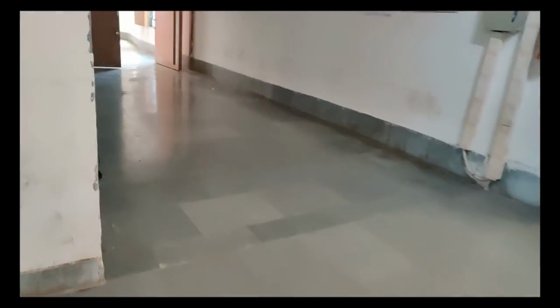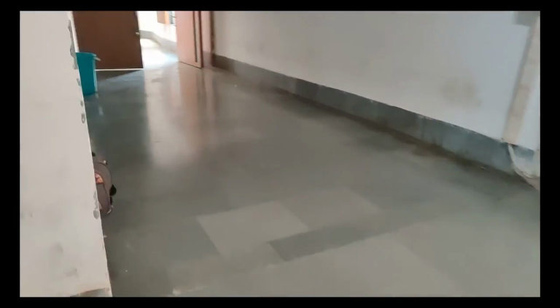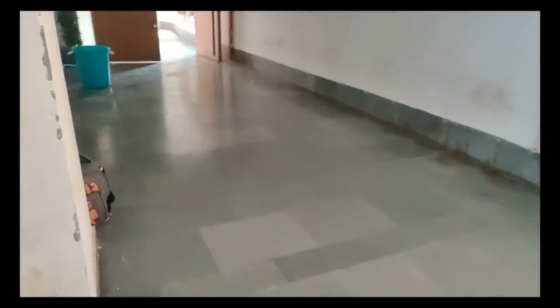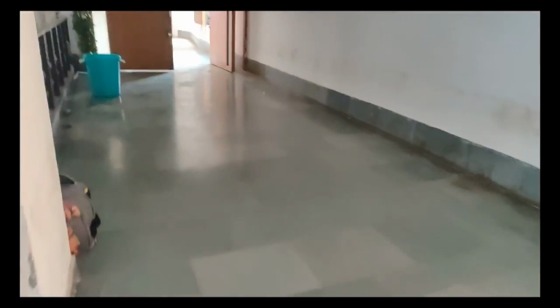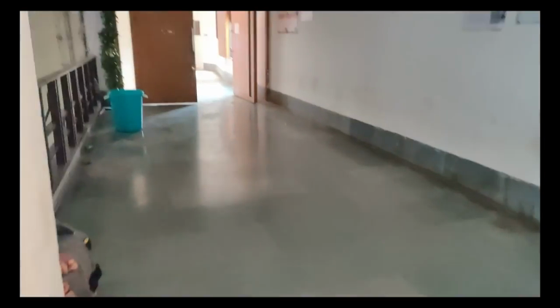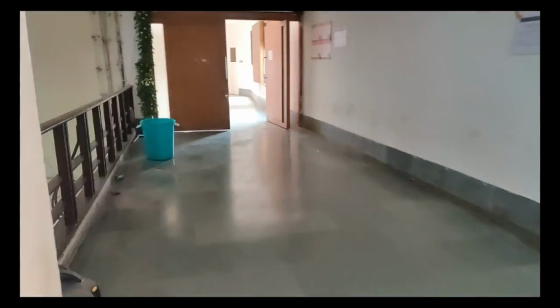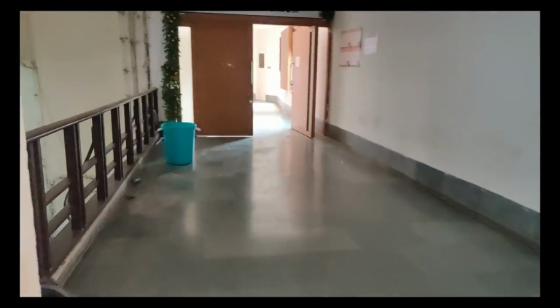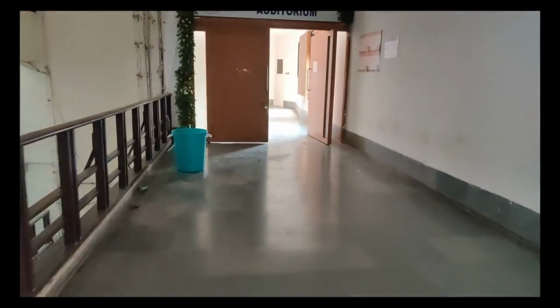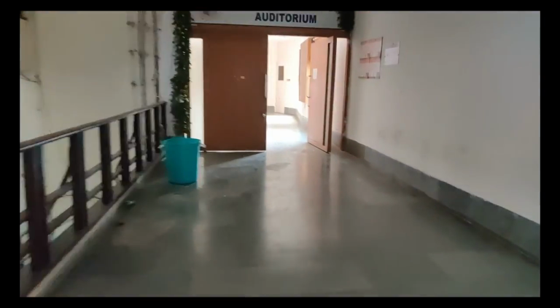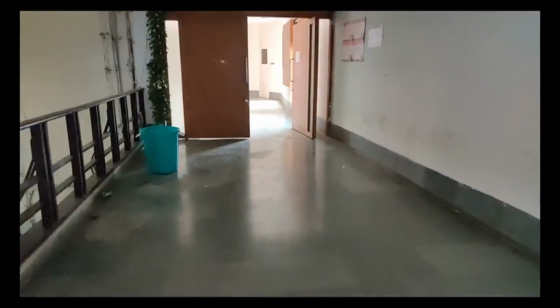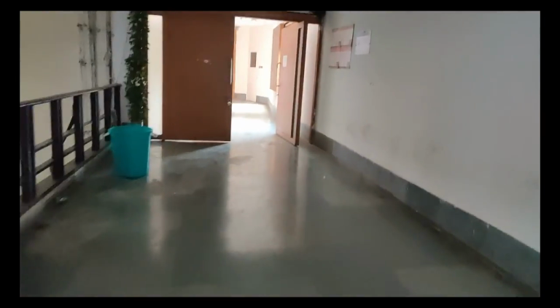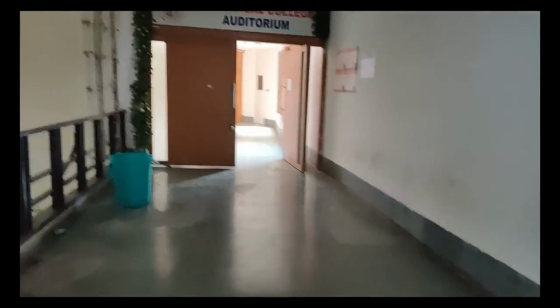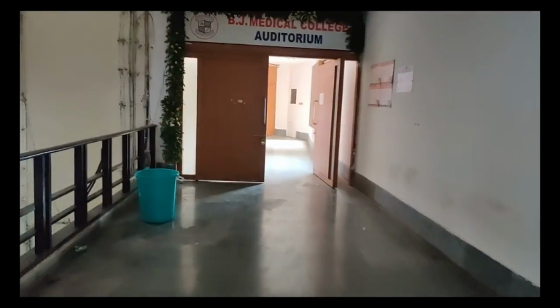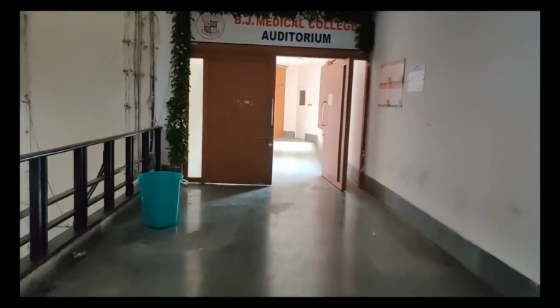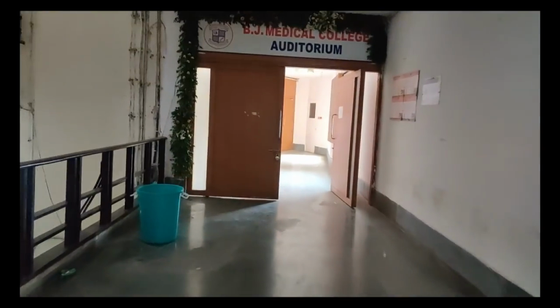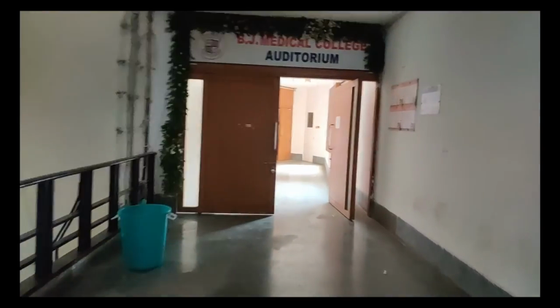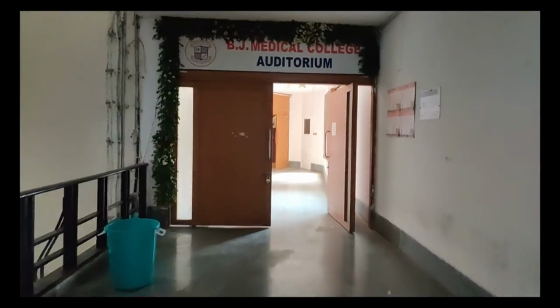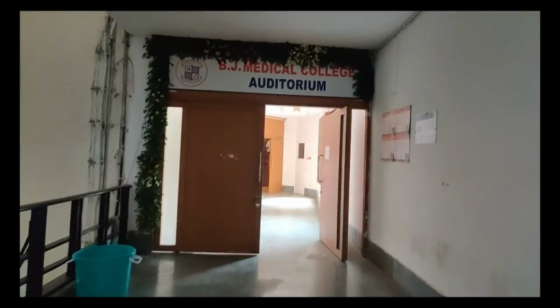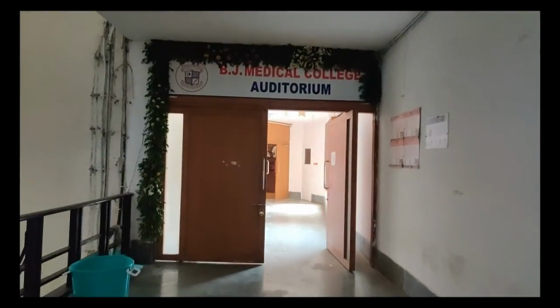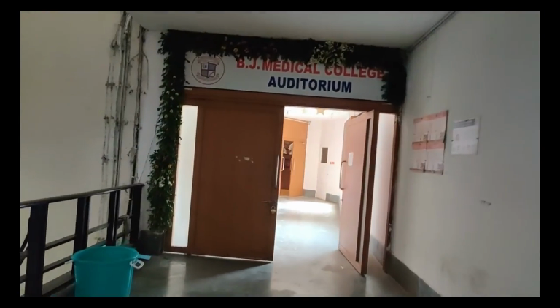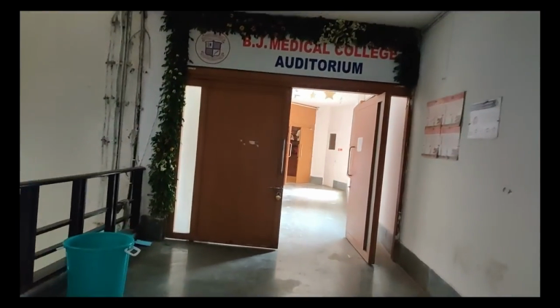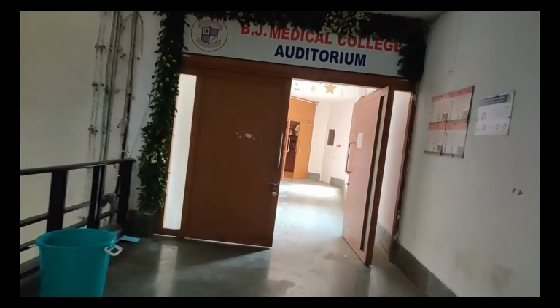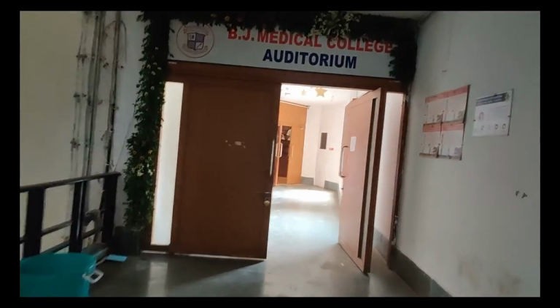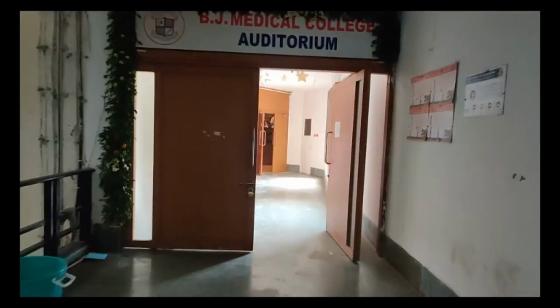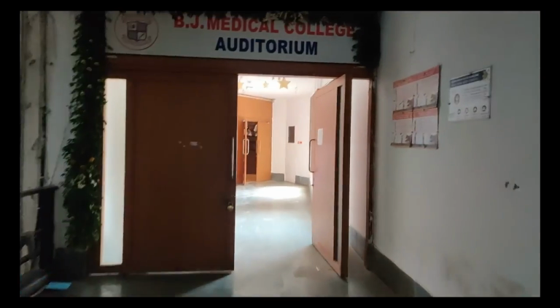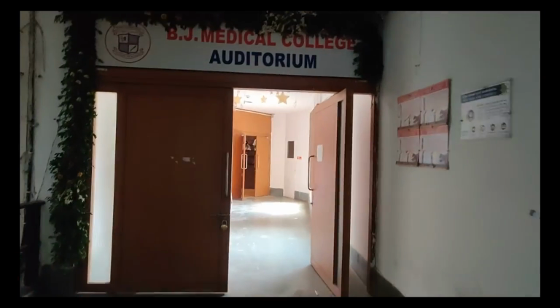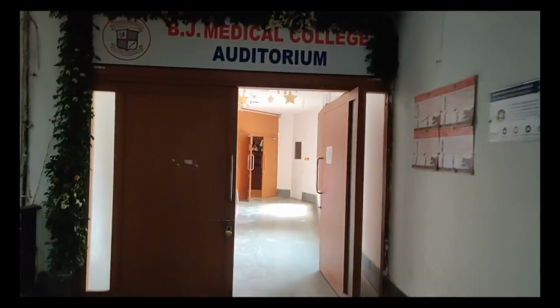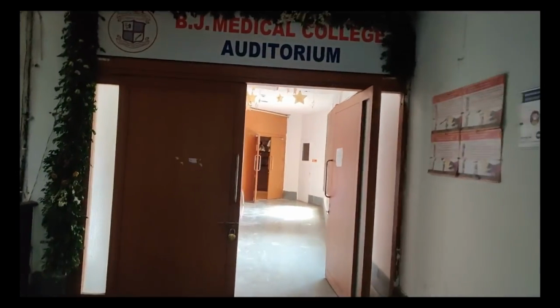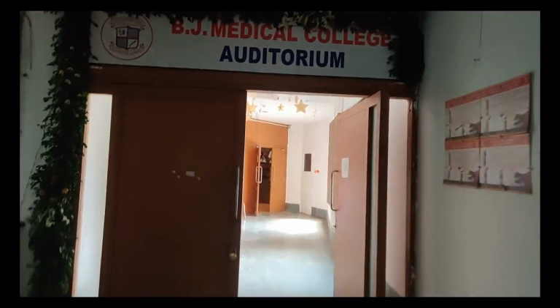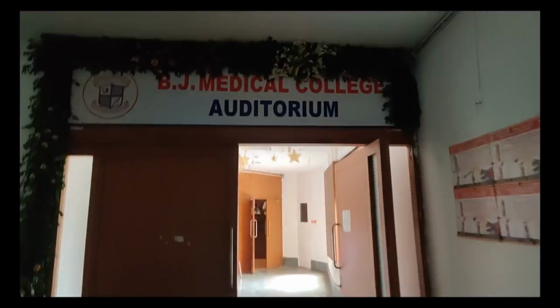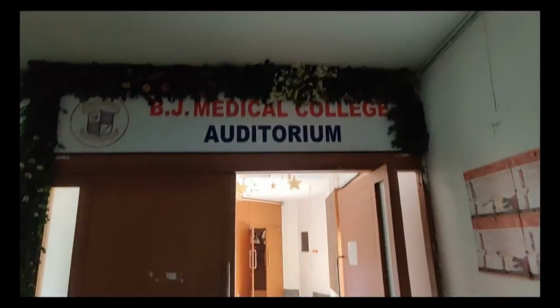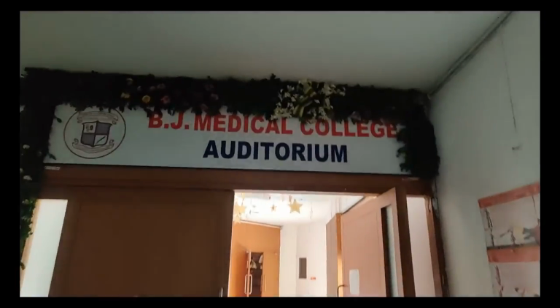Right now I am showing you guys the auditorium of BJMC, which is also on the first floor.